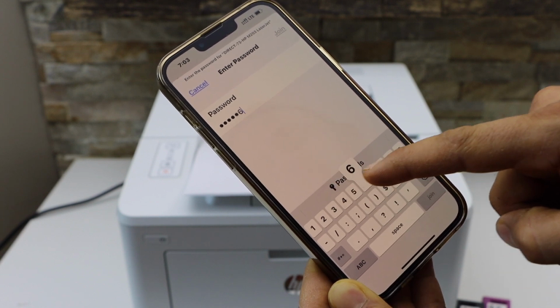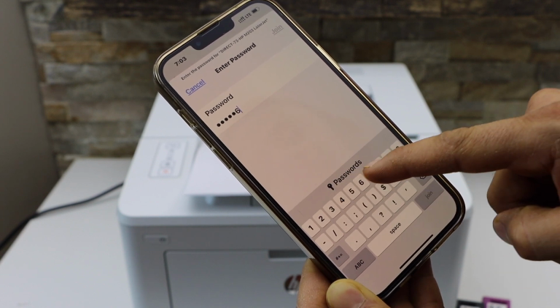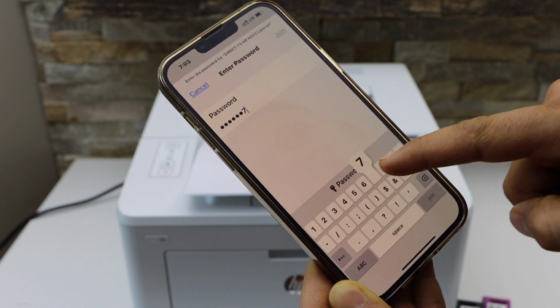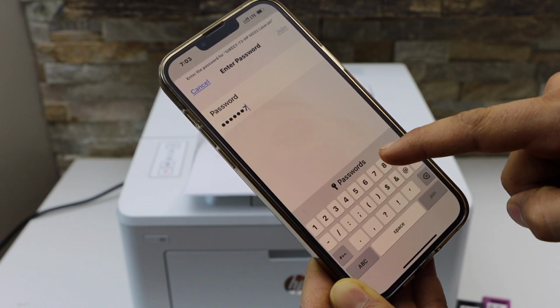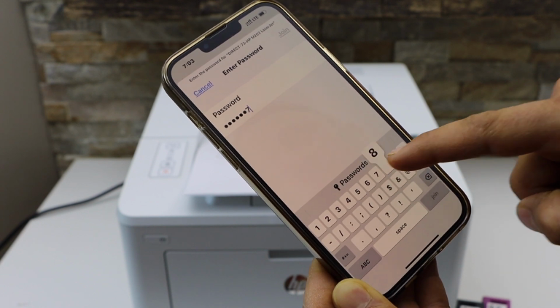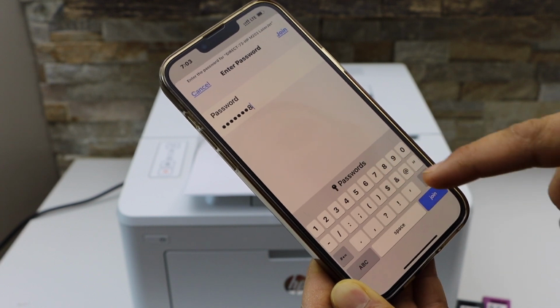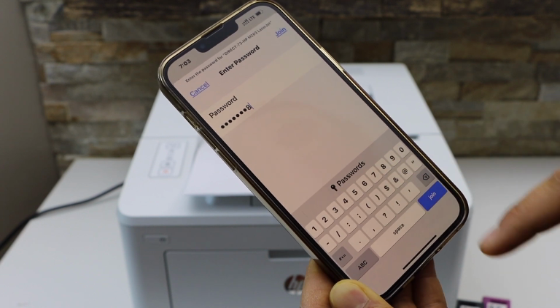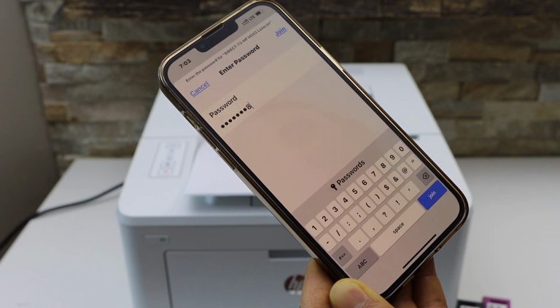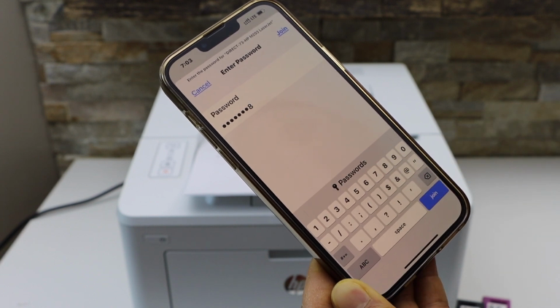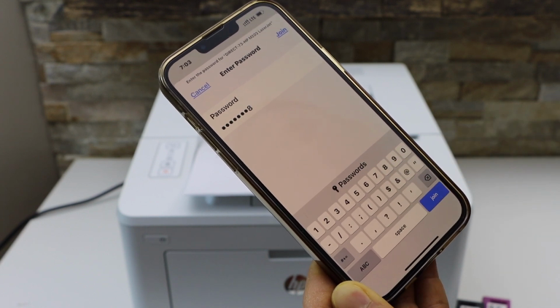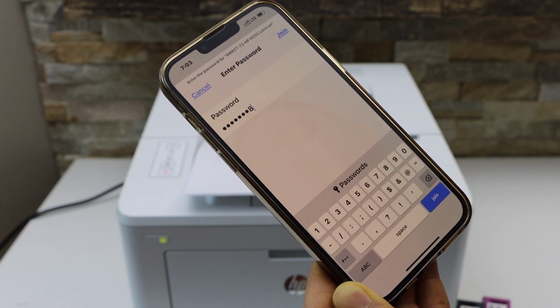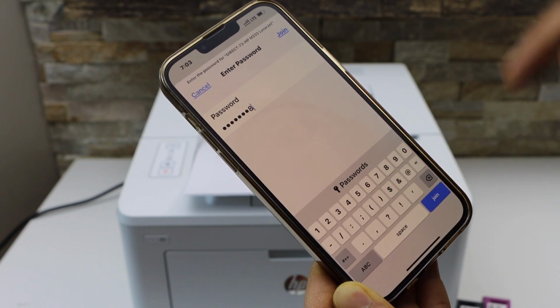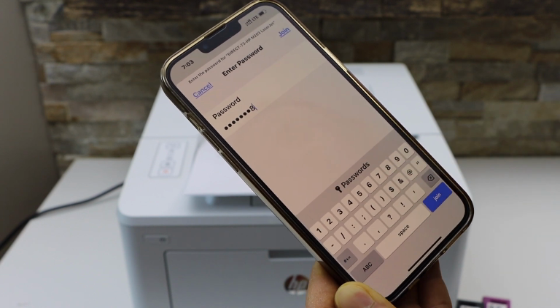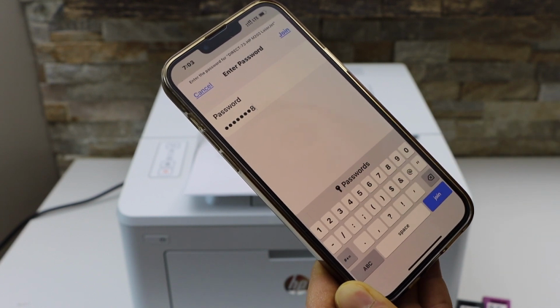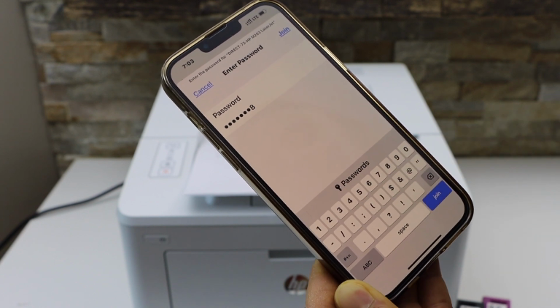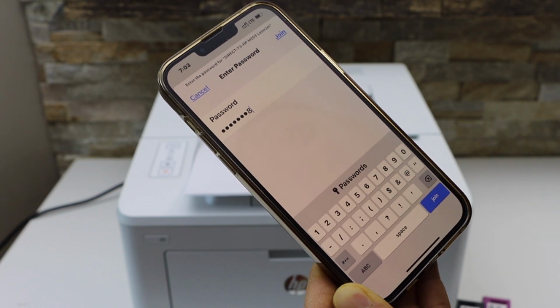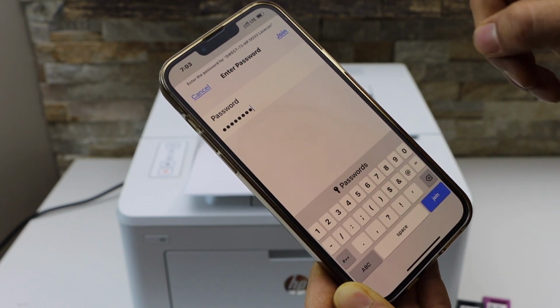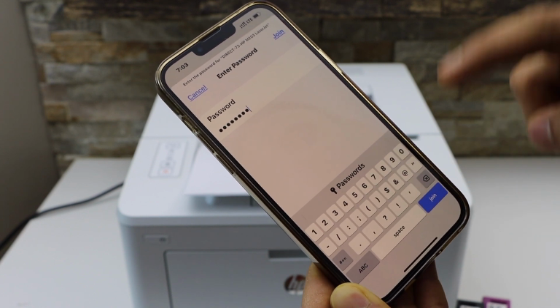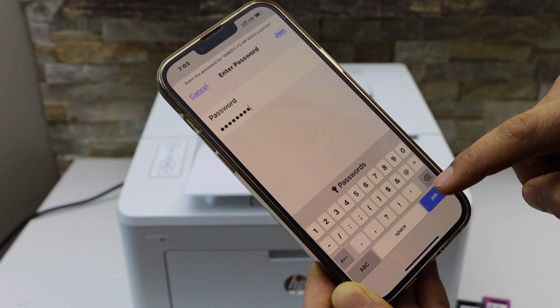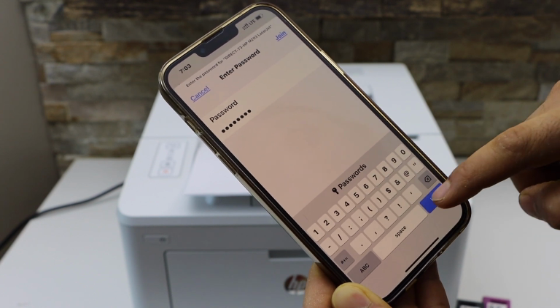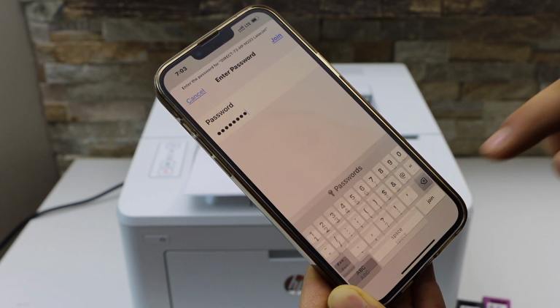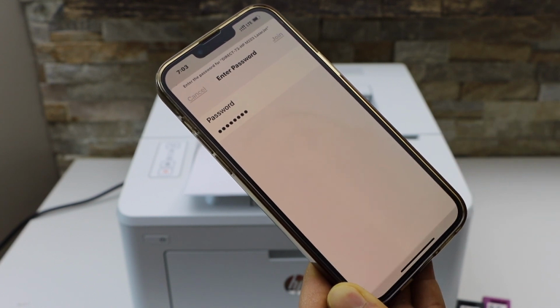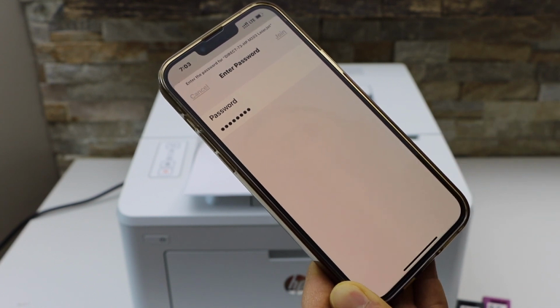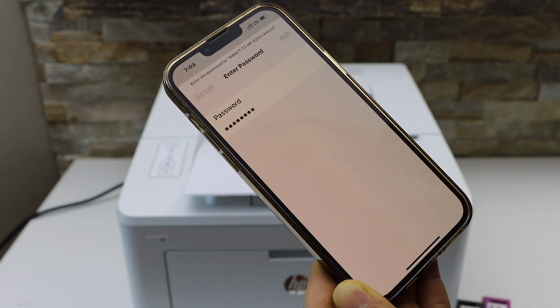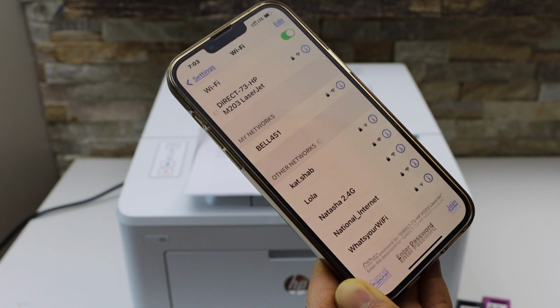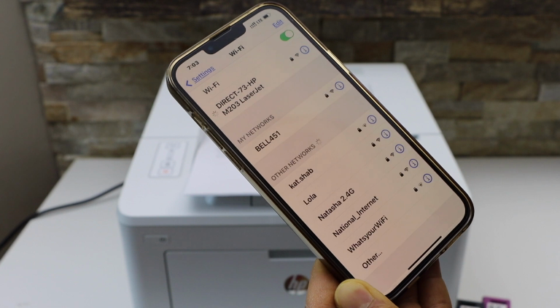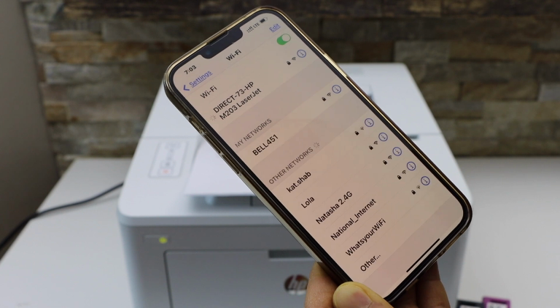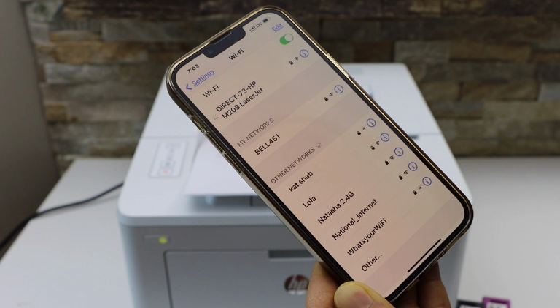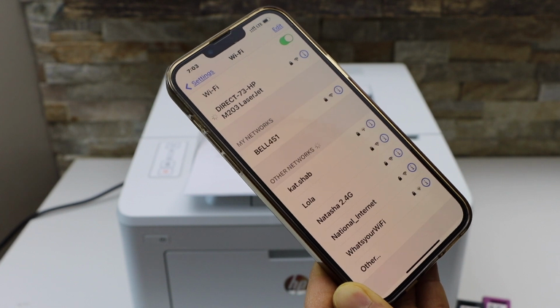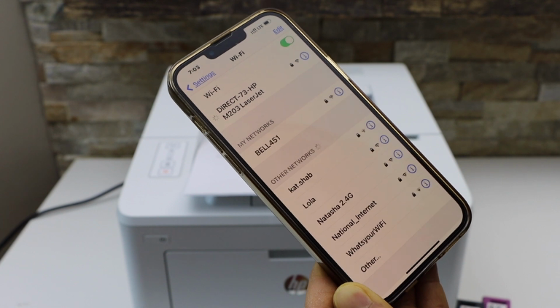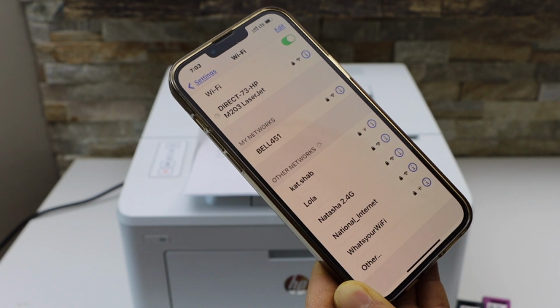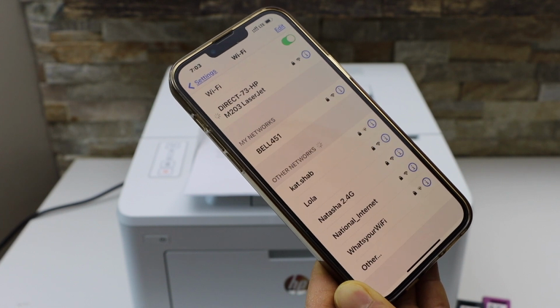Enter the password as printed on the sheet. My password is 1-2-3-4-5-6-7-8, but it can be different for each printer.